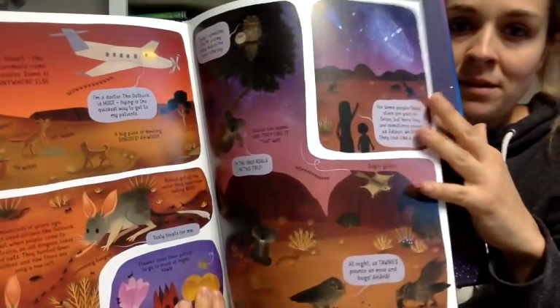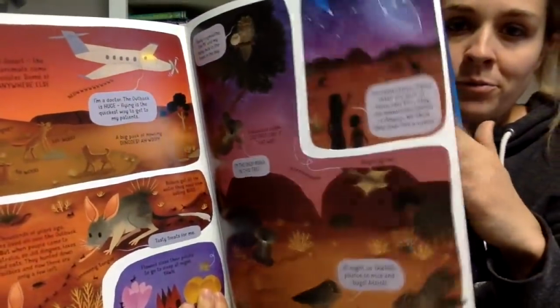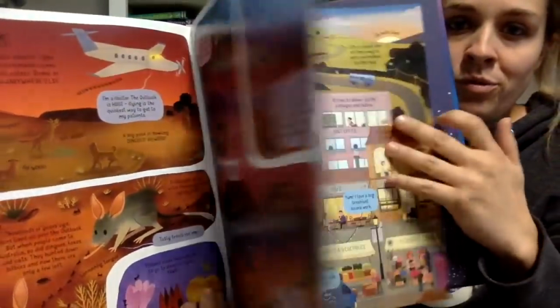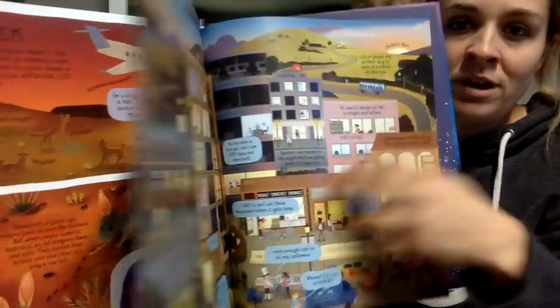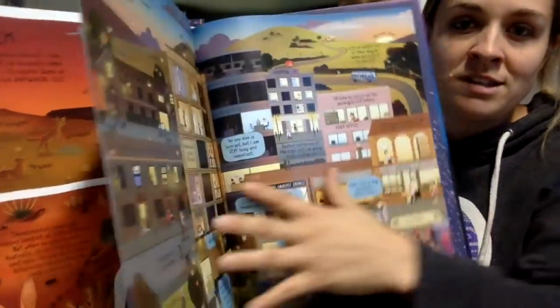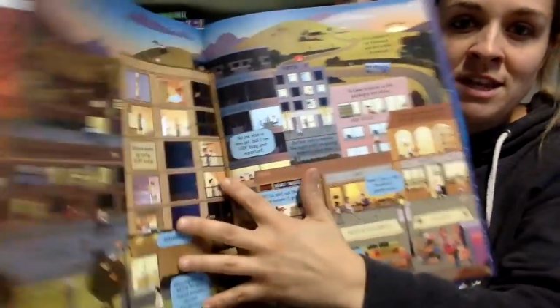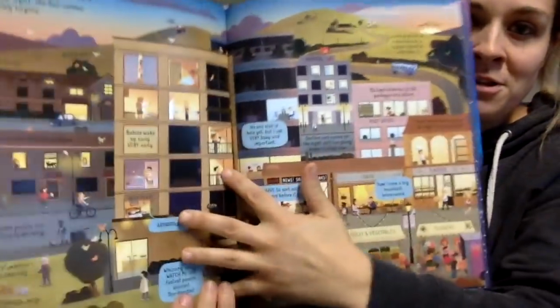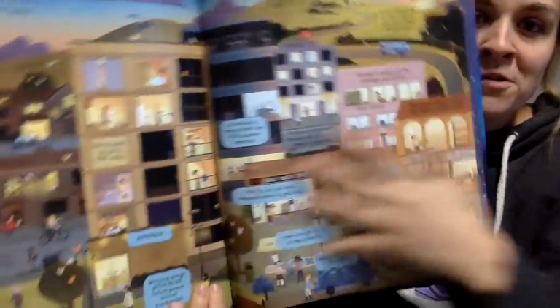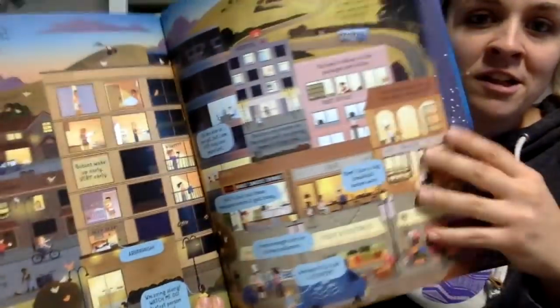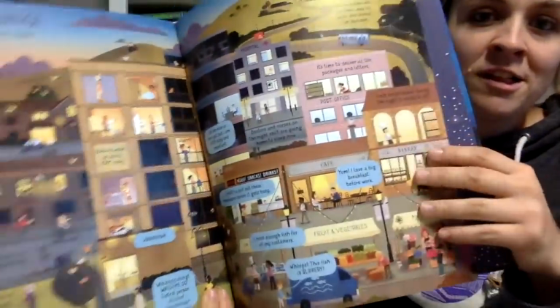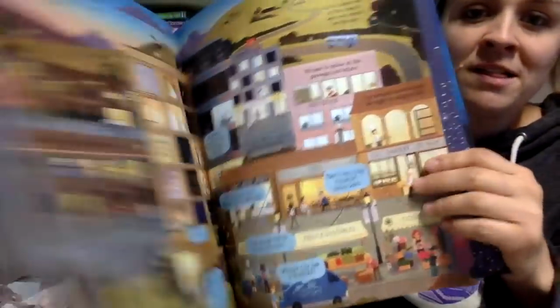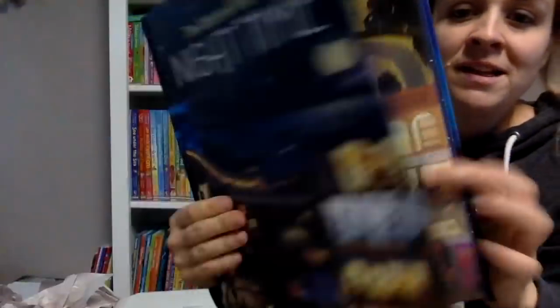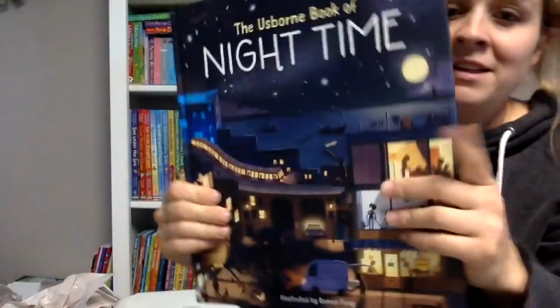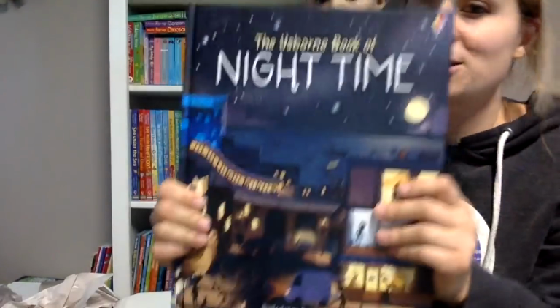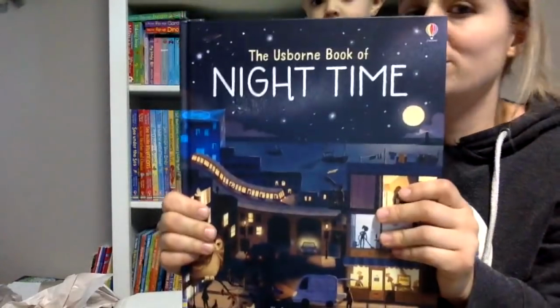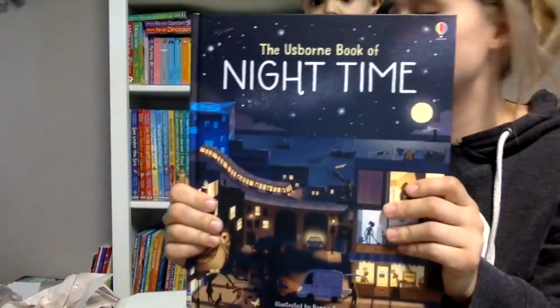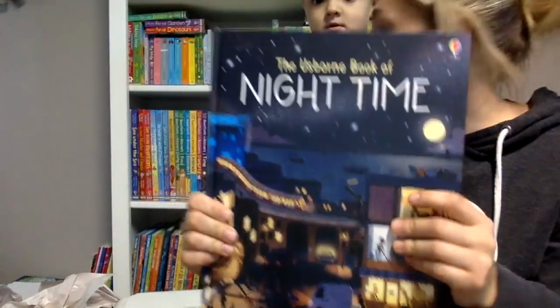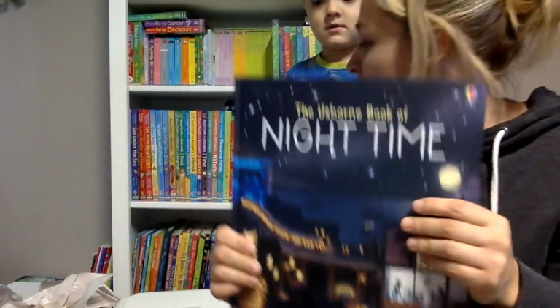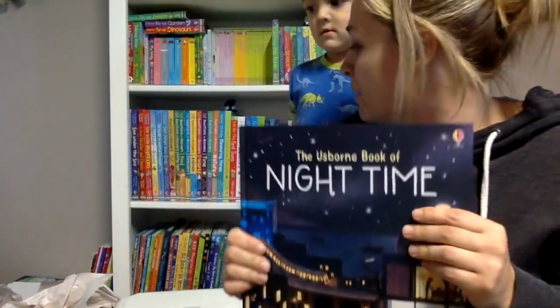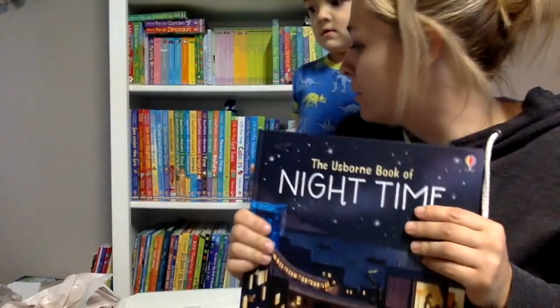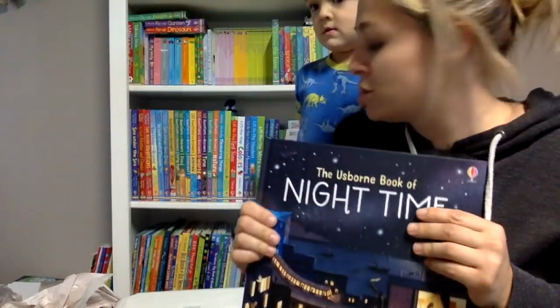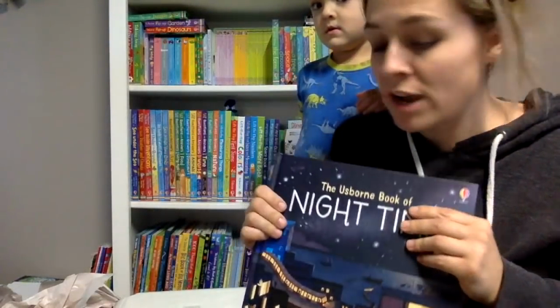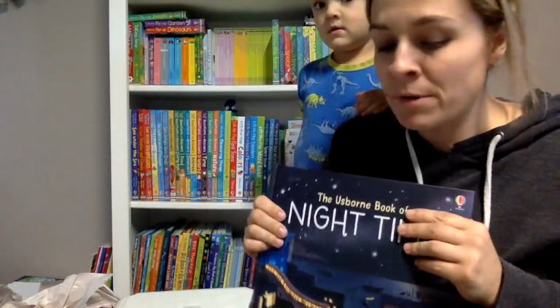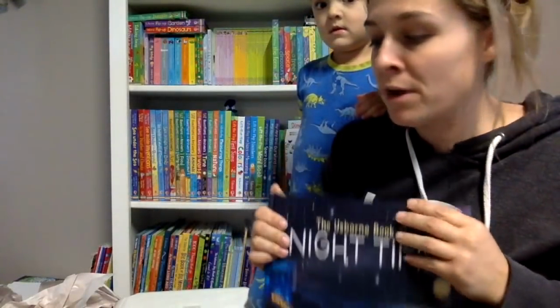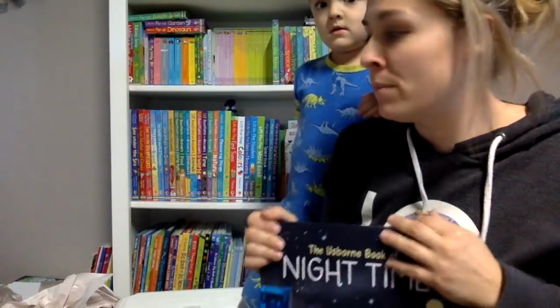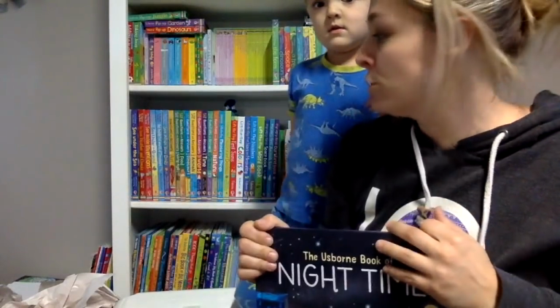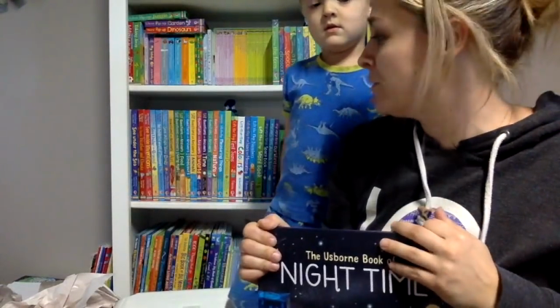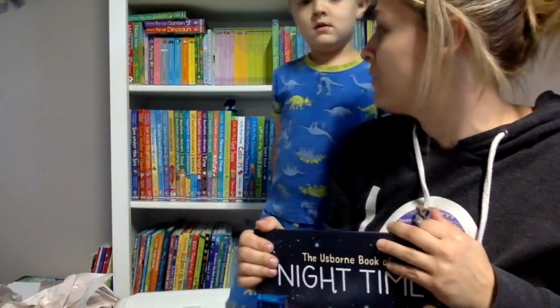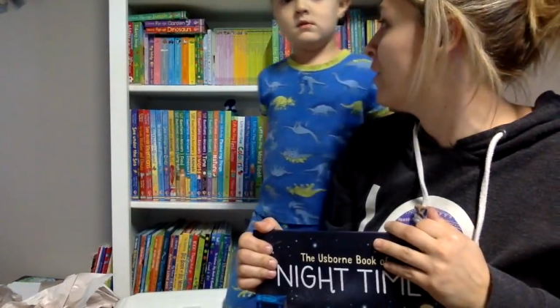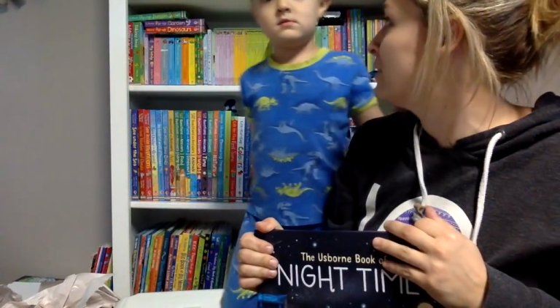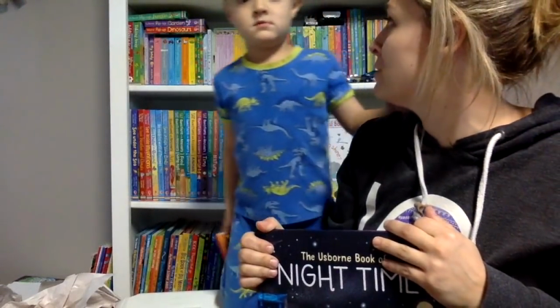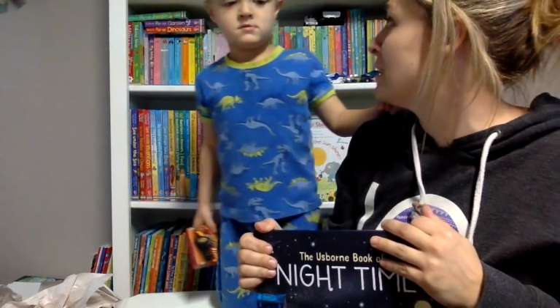Pretty cool. Kaysen, tell me - what was your number one most favorite thing that you've seen?